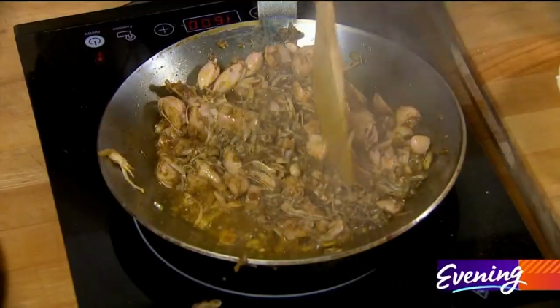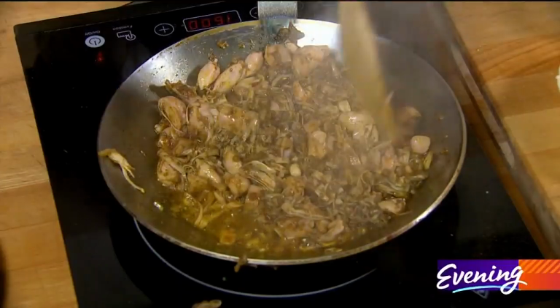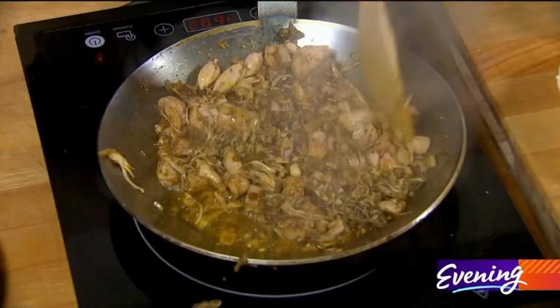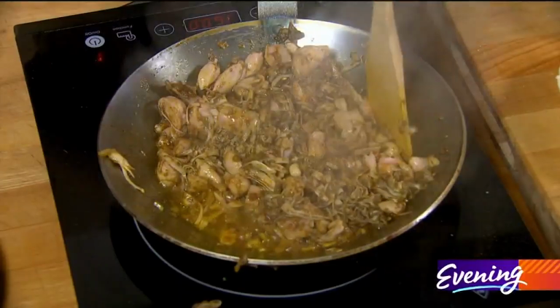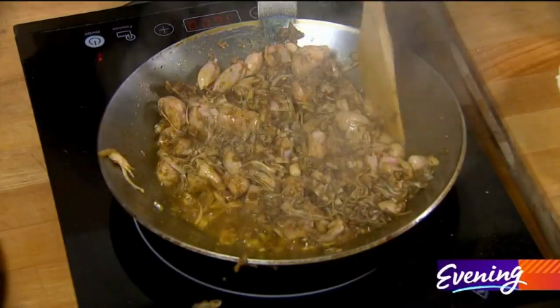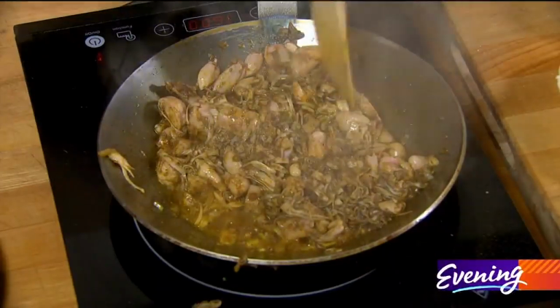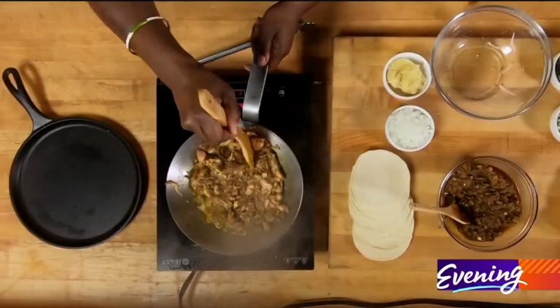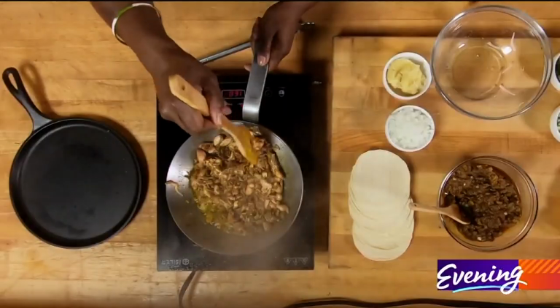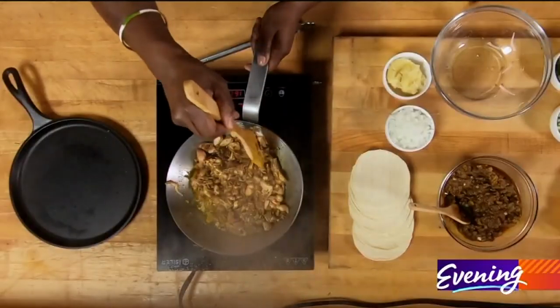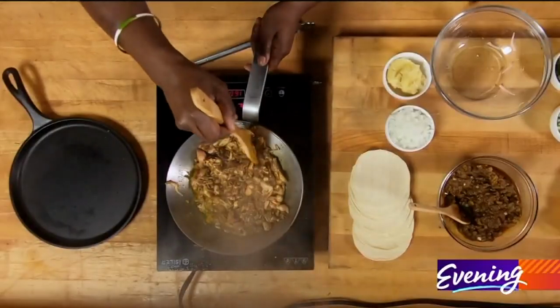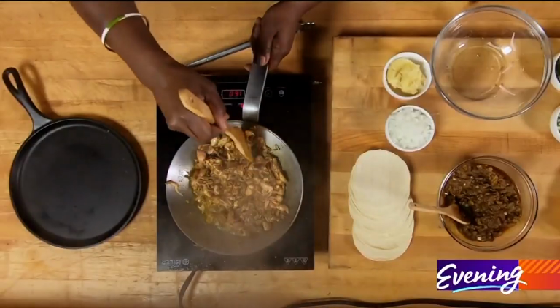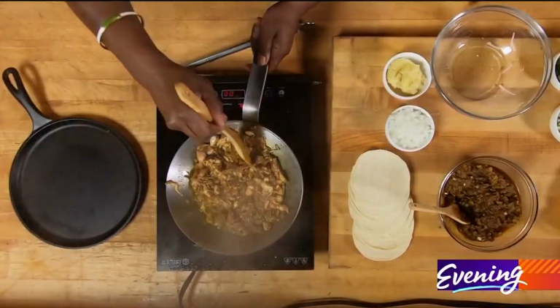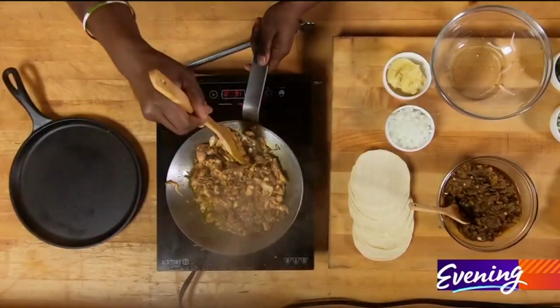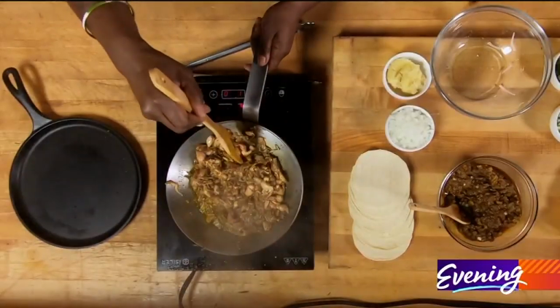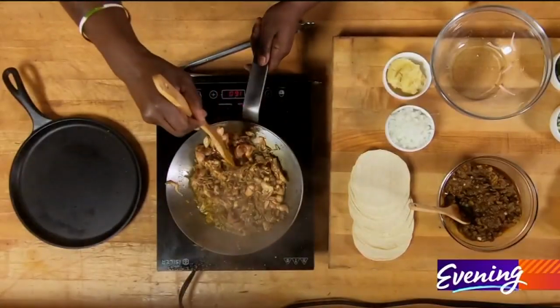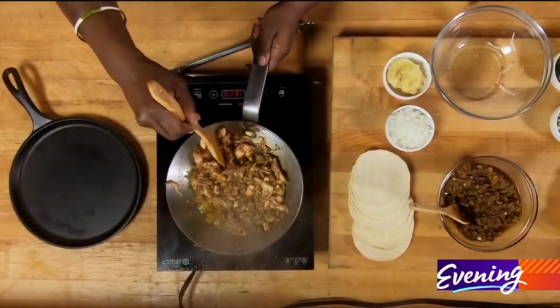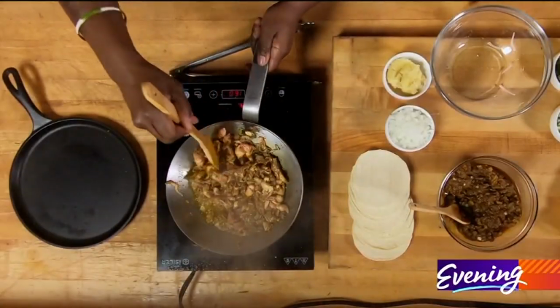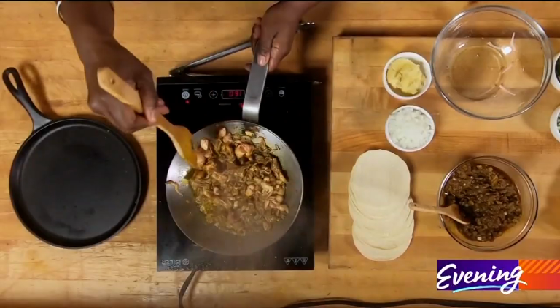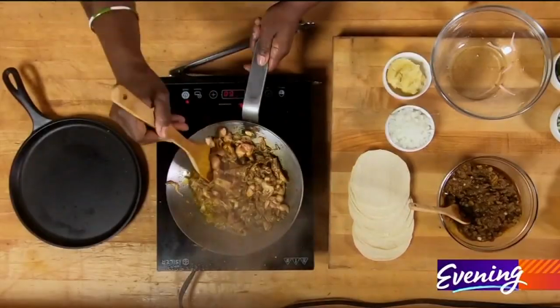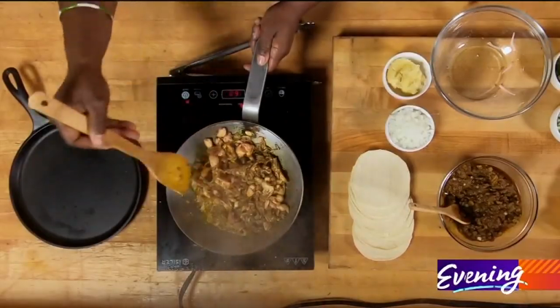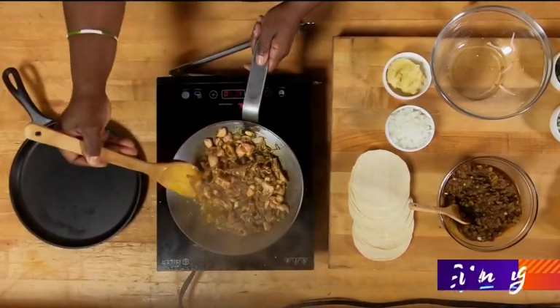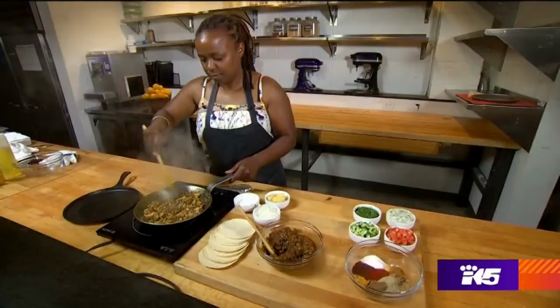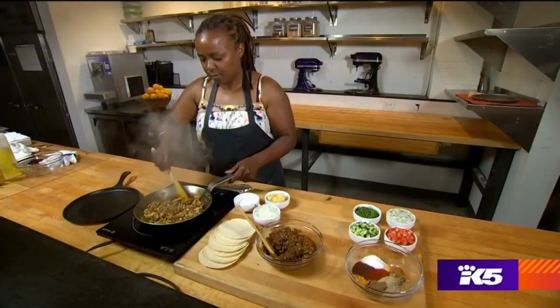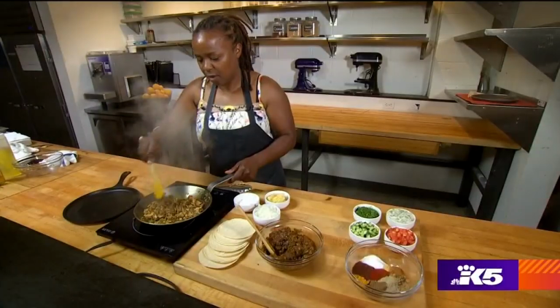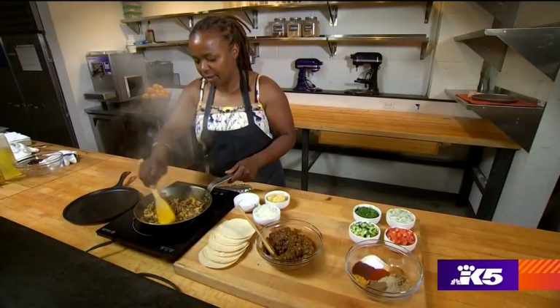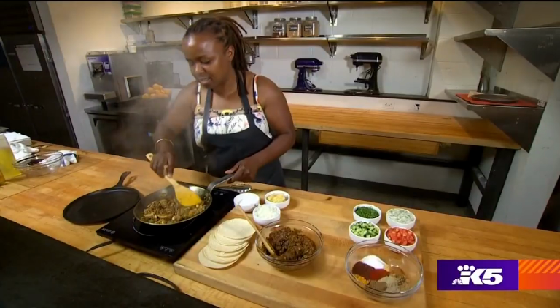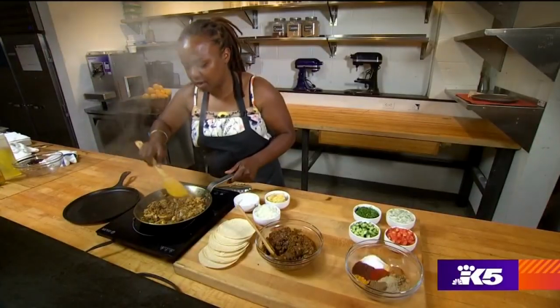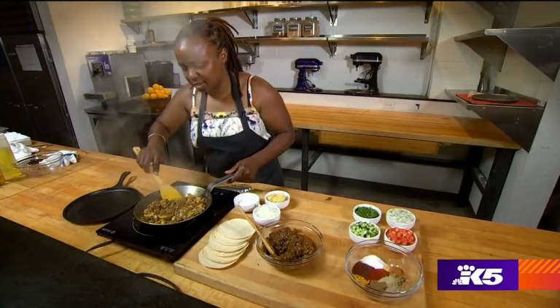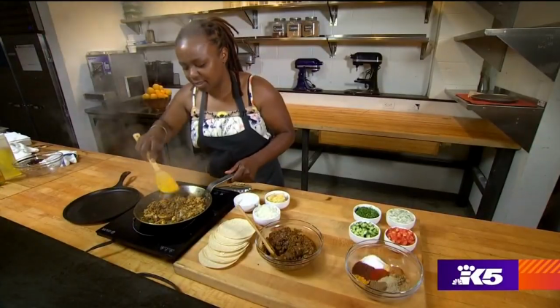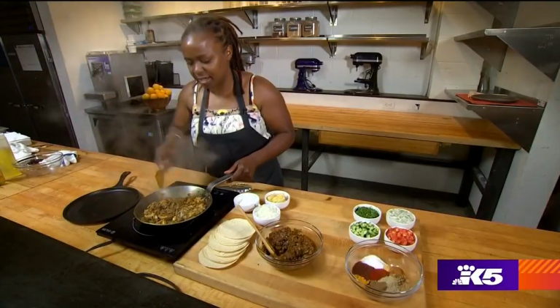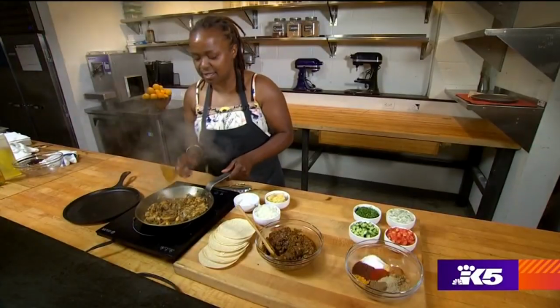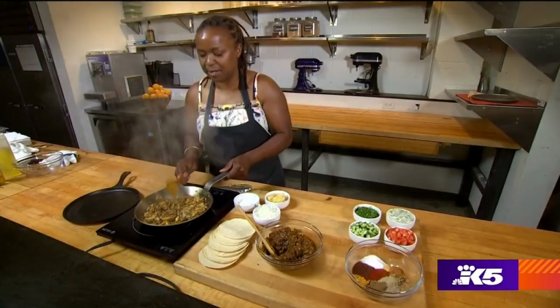Those little seeds in there need to be broken down. Okay, this is starting to look done to me.